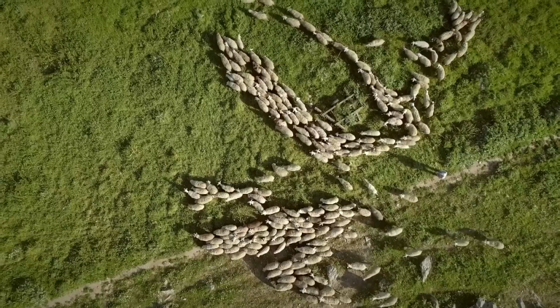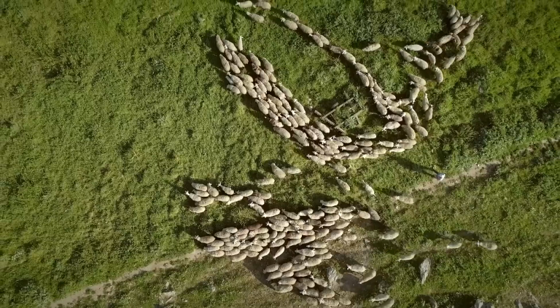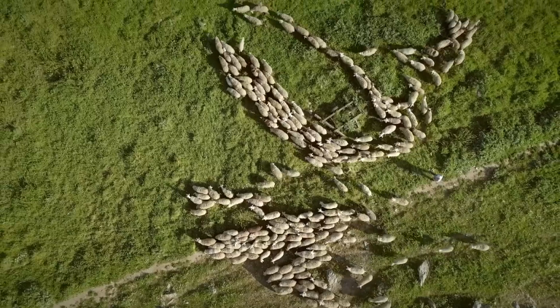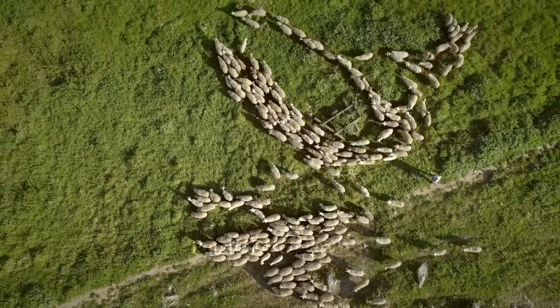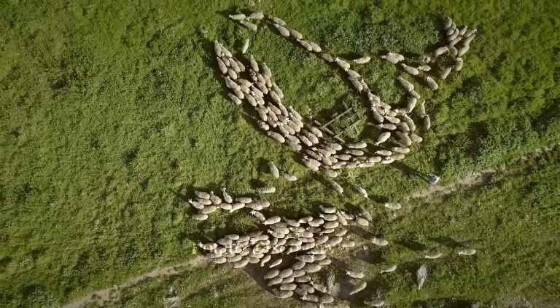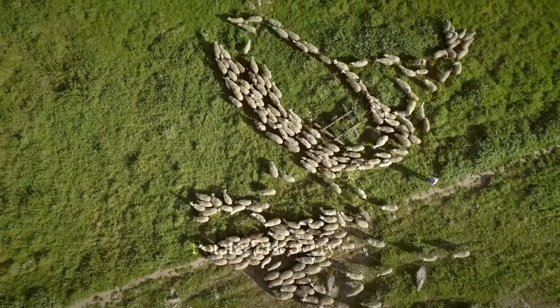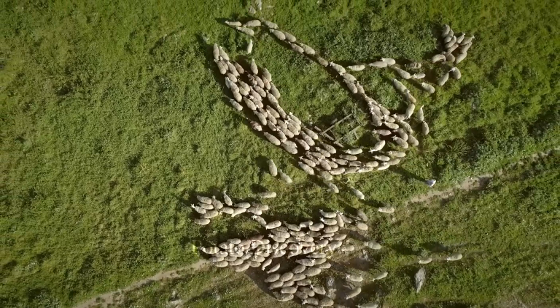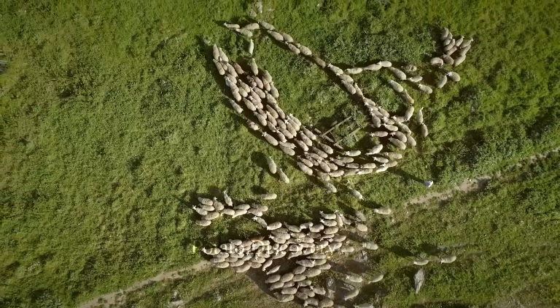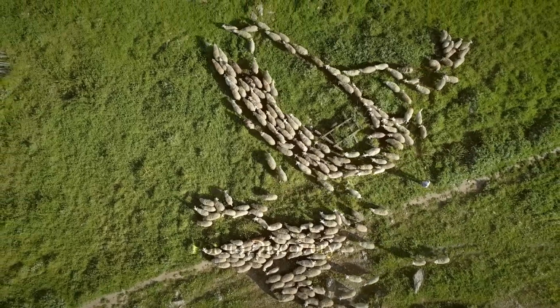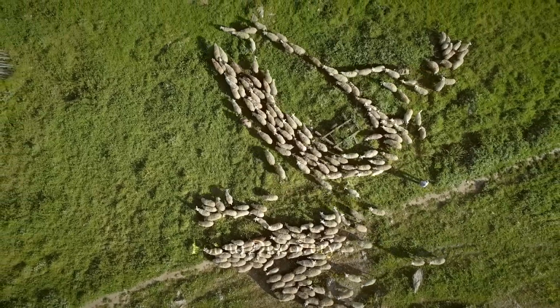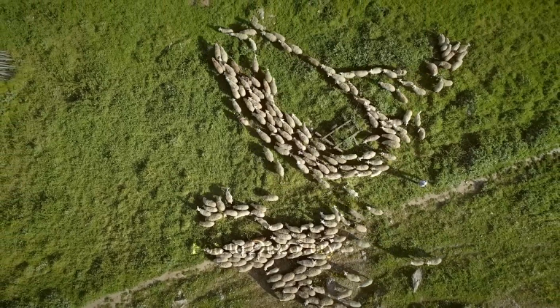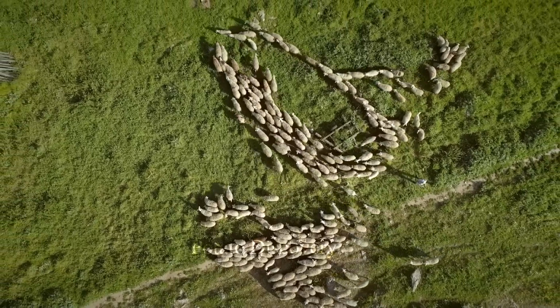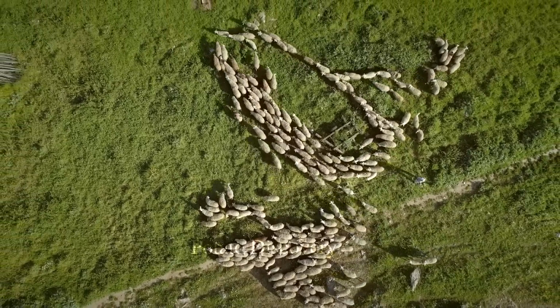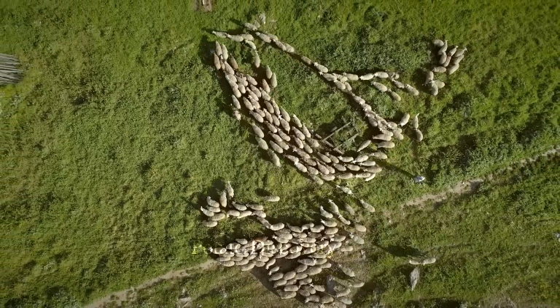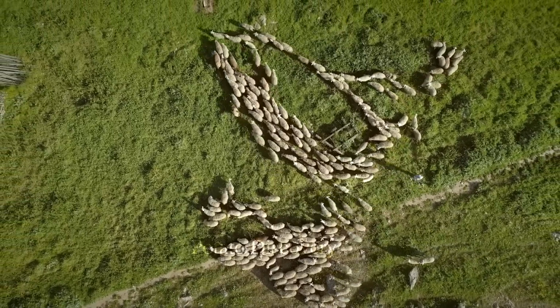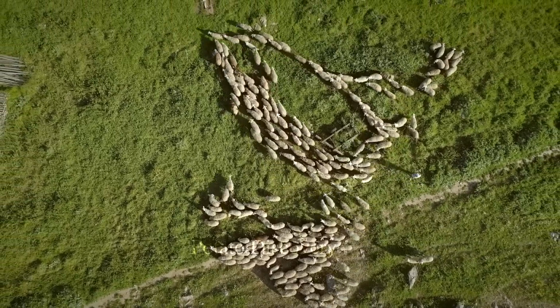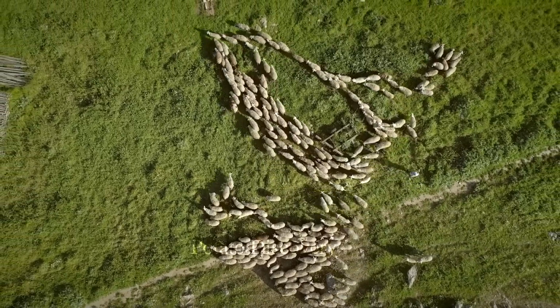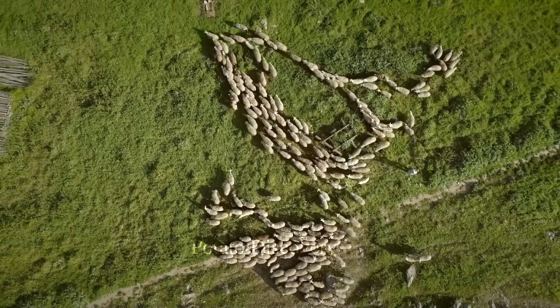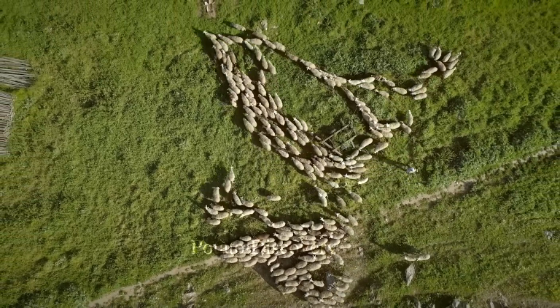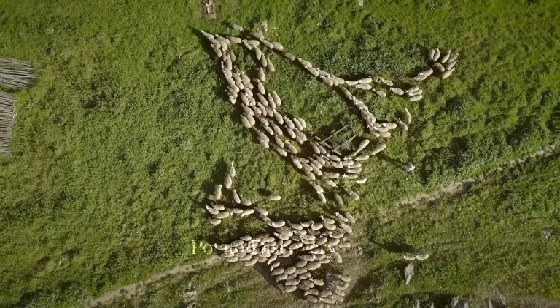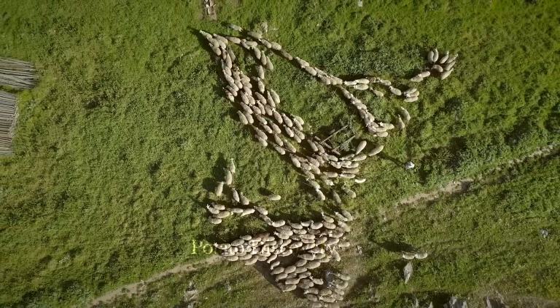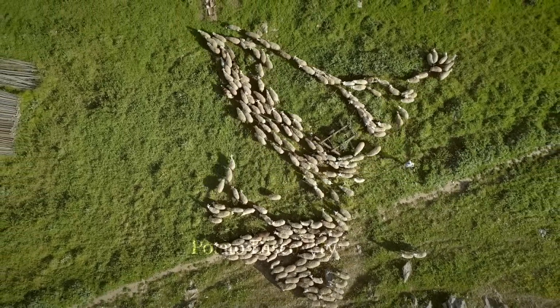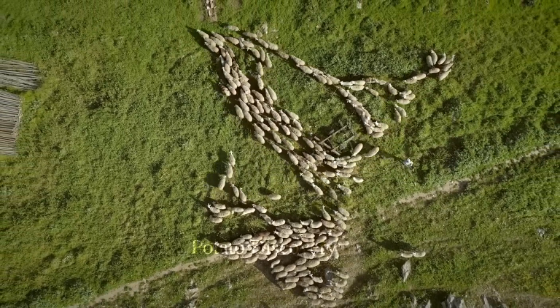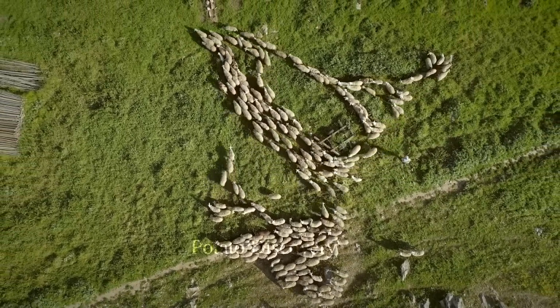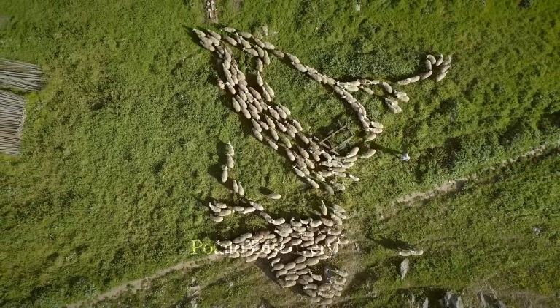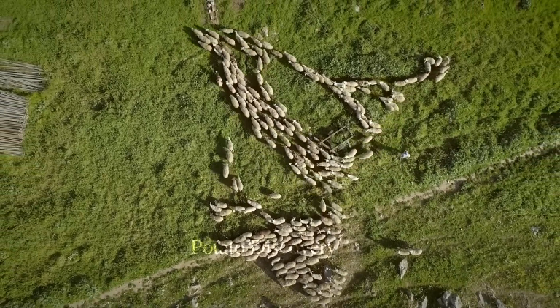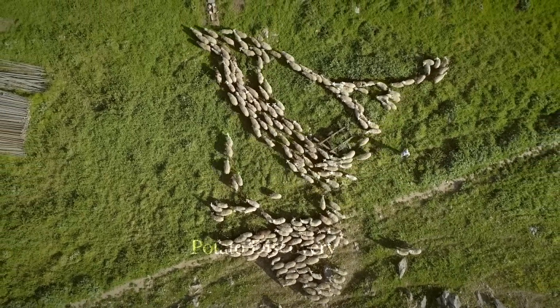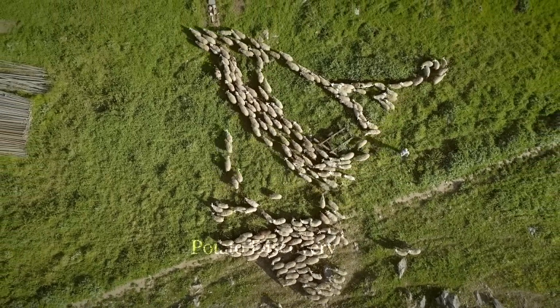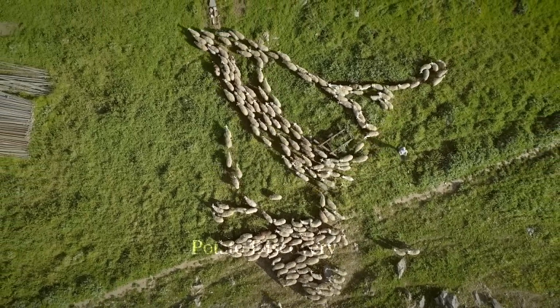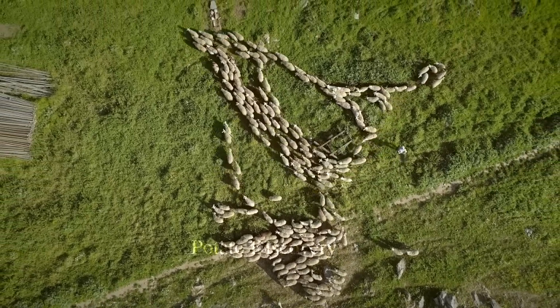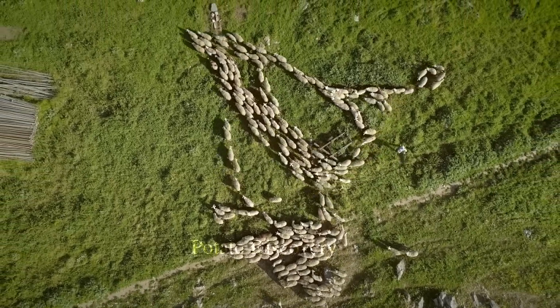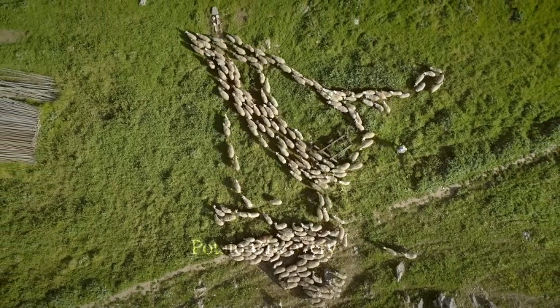Hi everyone, in this video we're going to watch lamb processing at the factory very quickly.